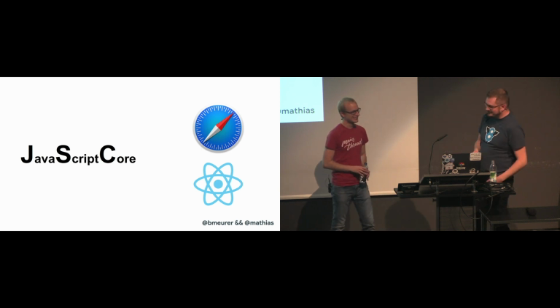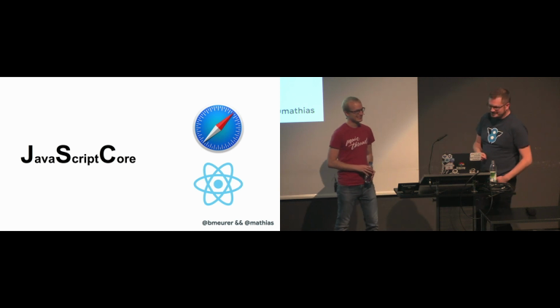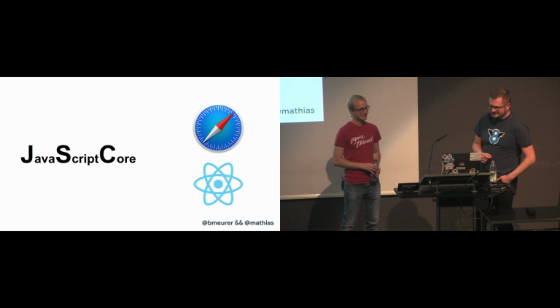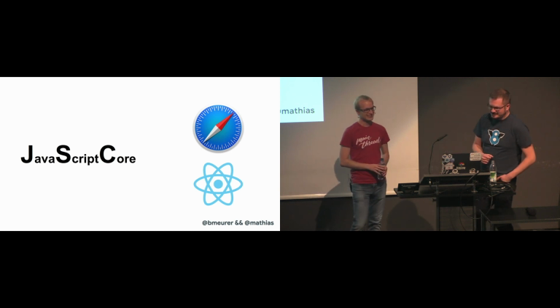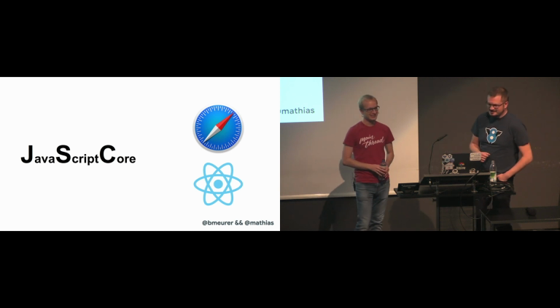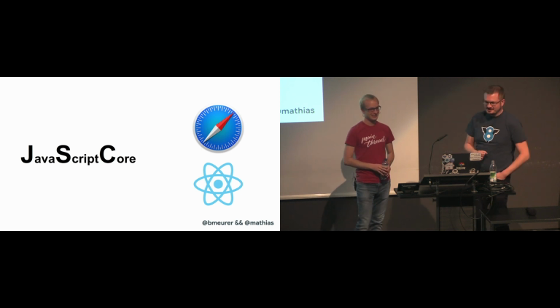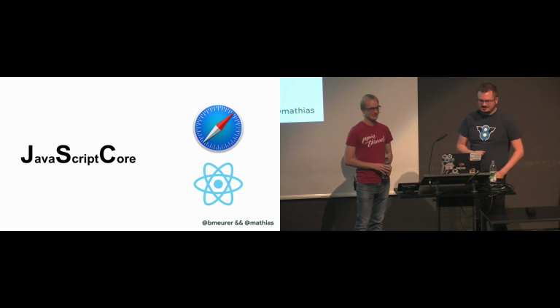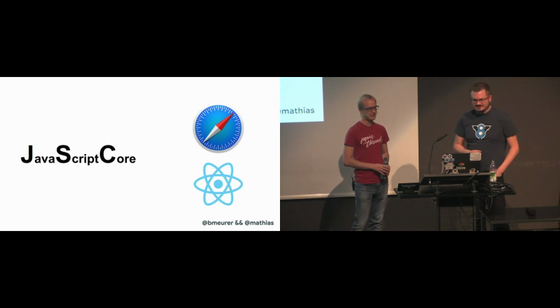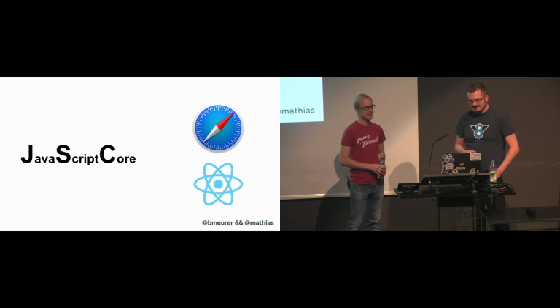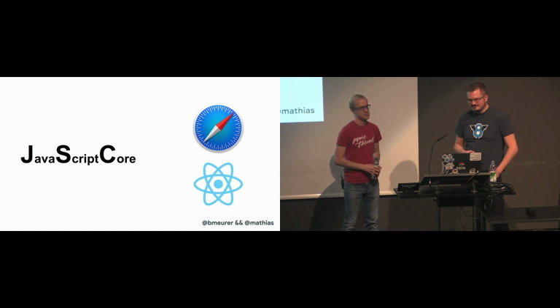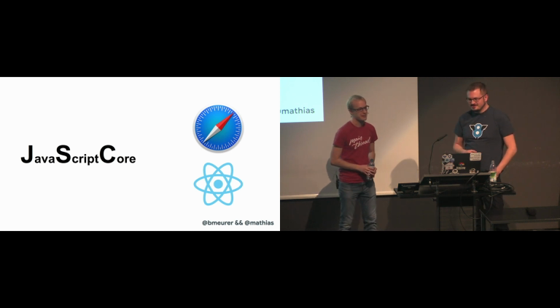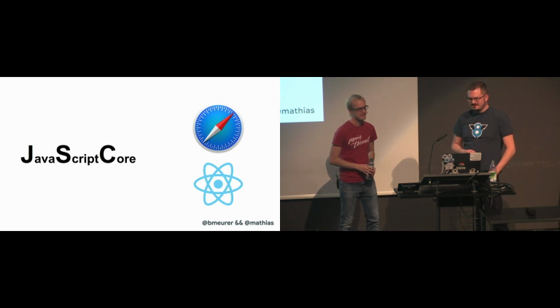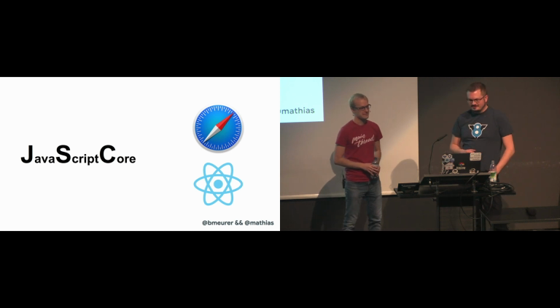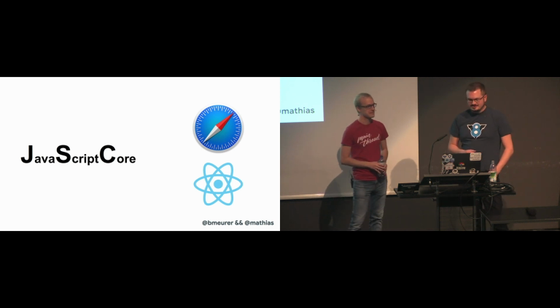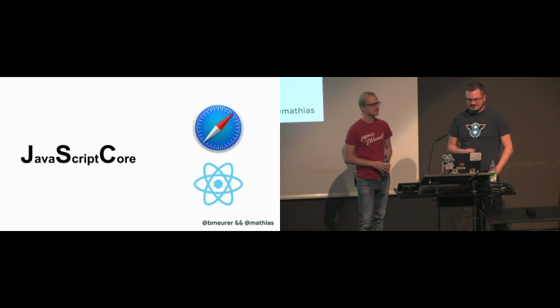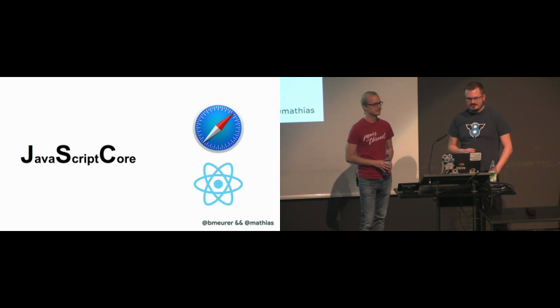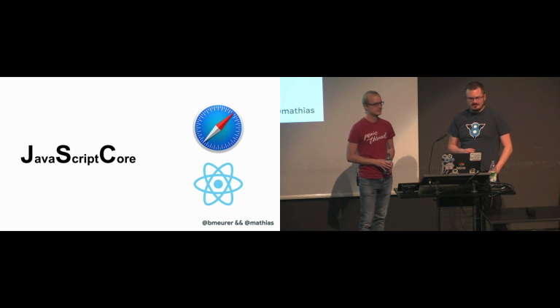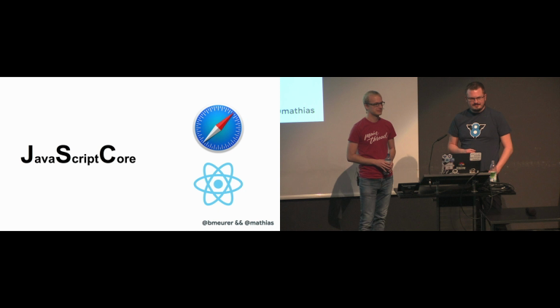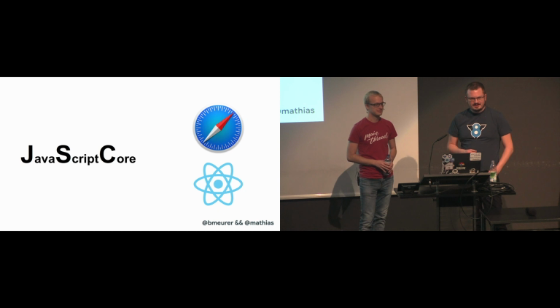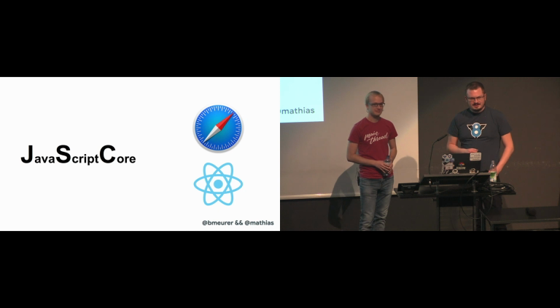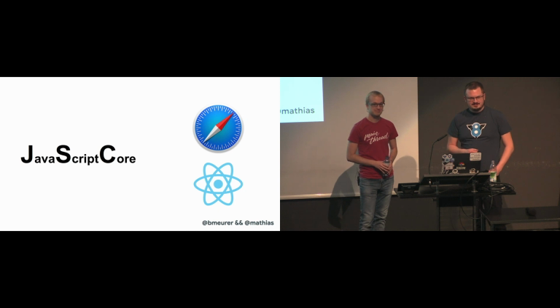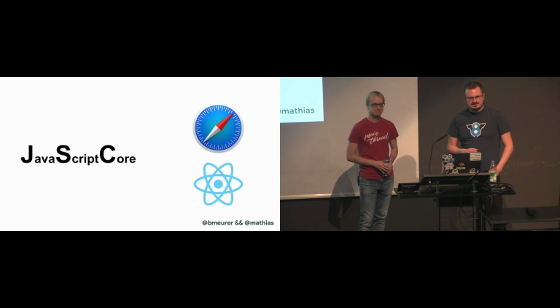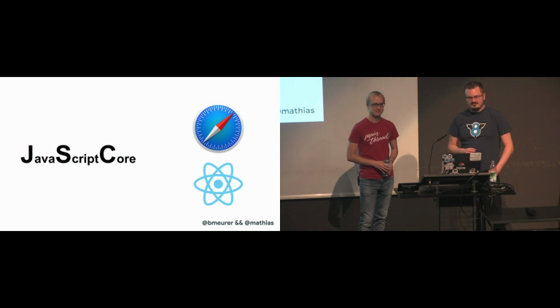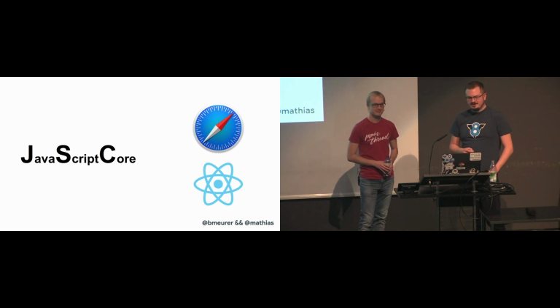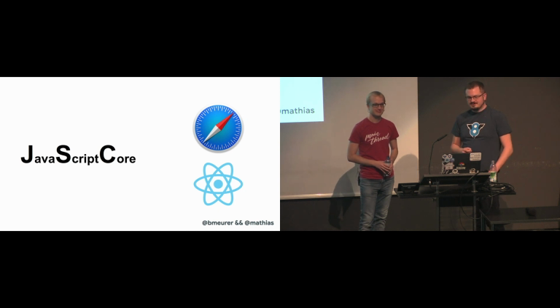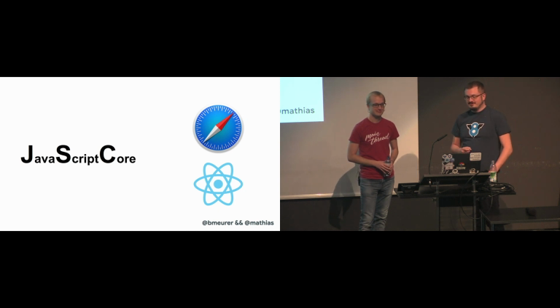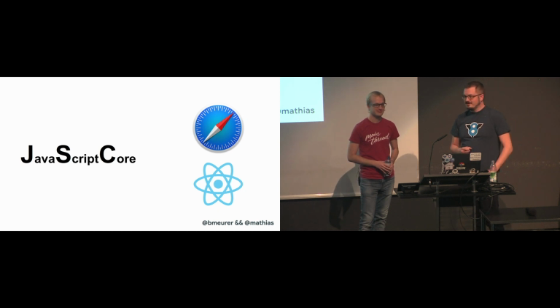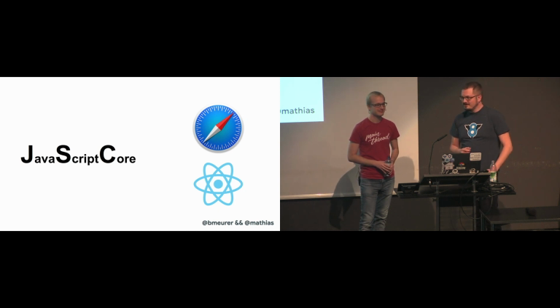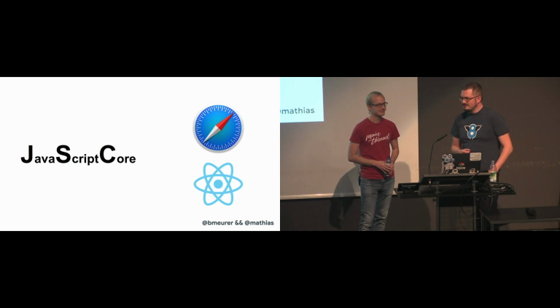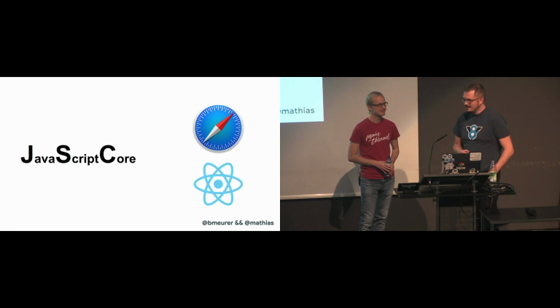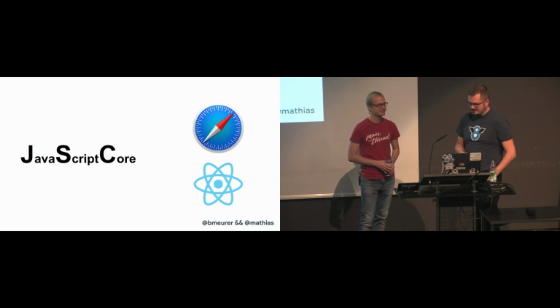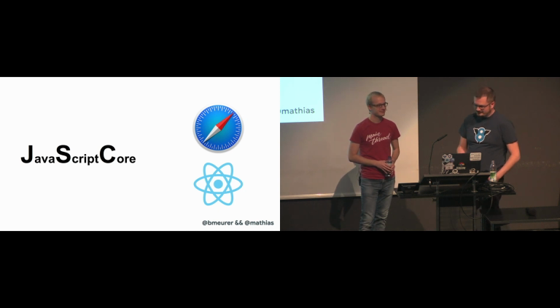Apple's JavaScript engine is called JSC, which stands for JavaScript Core. It's used in WebKit, Safari, and React Native.